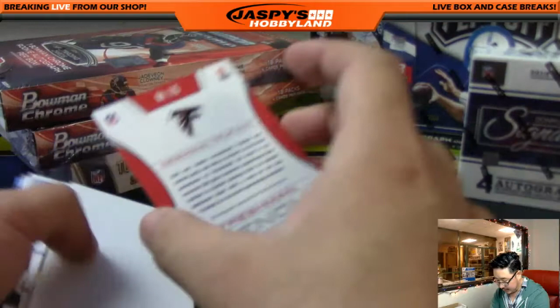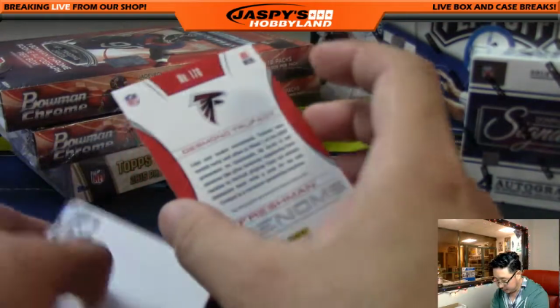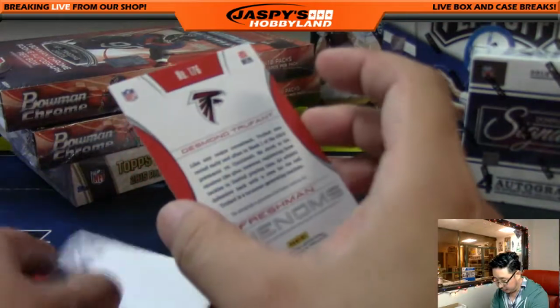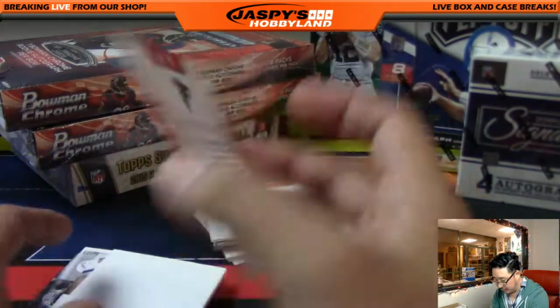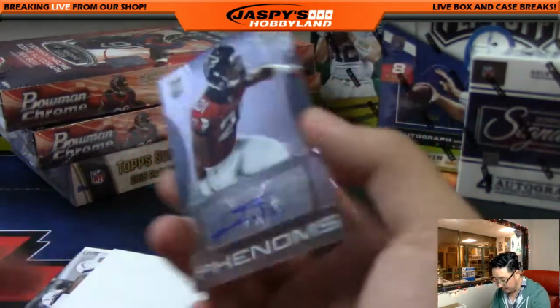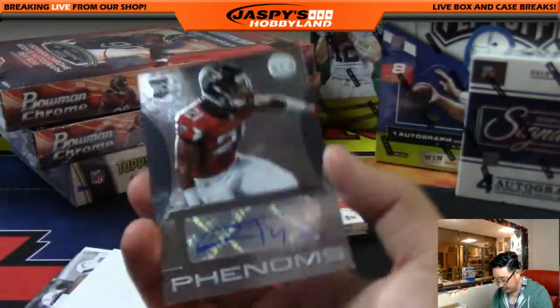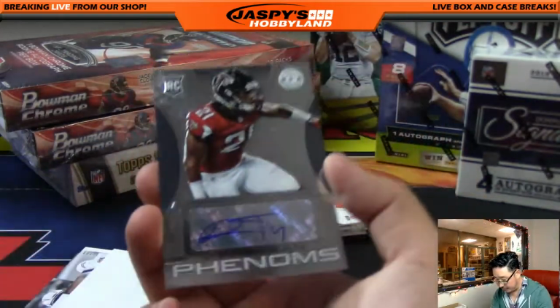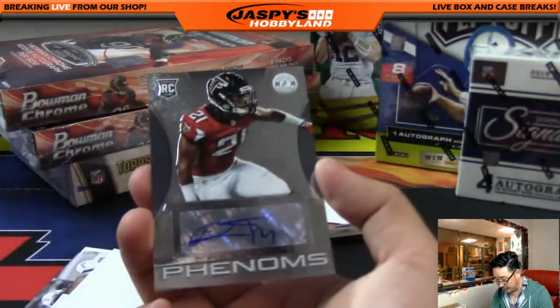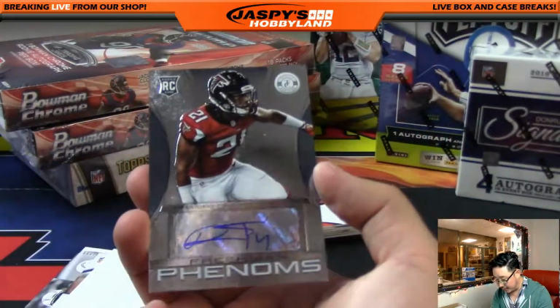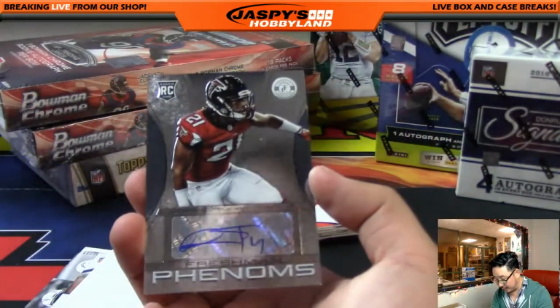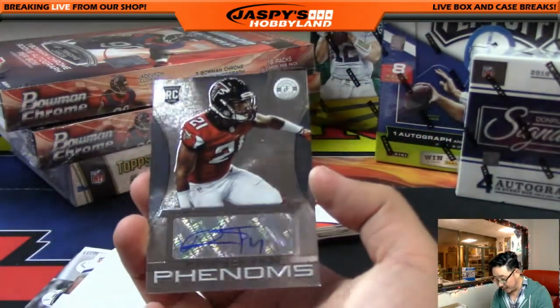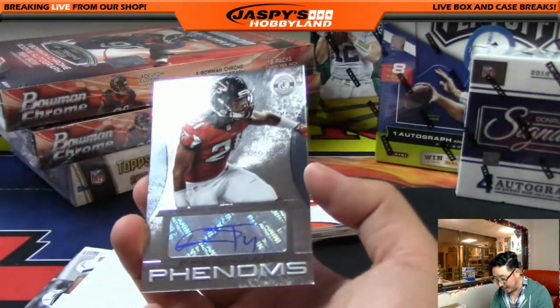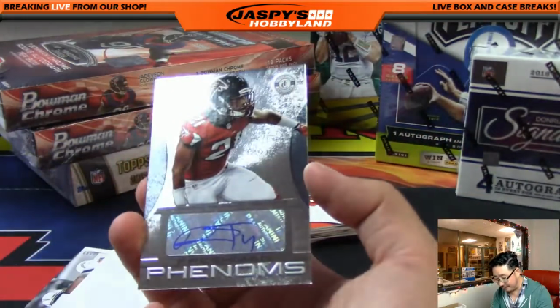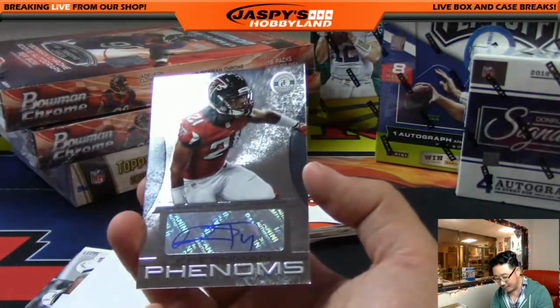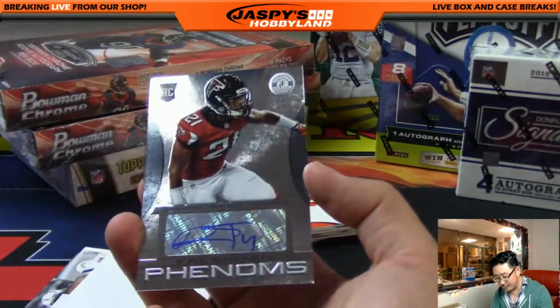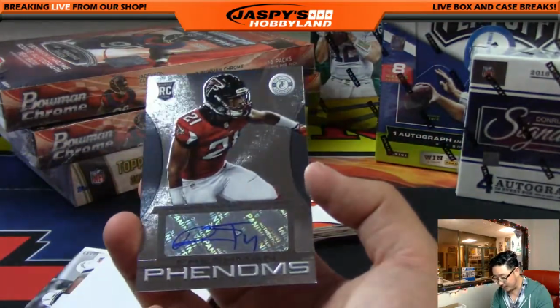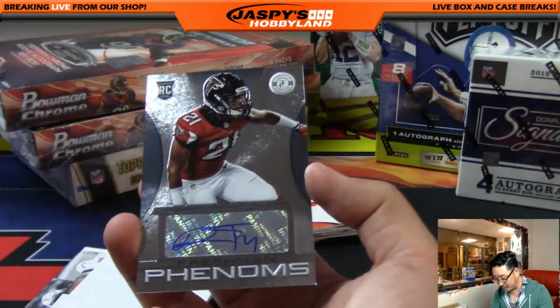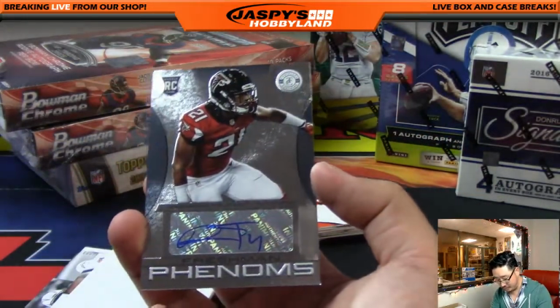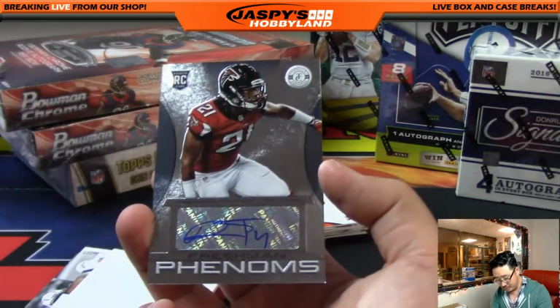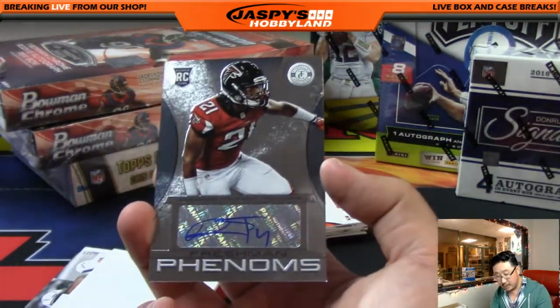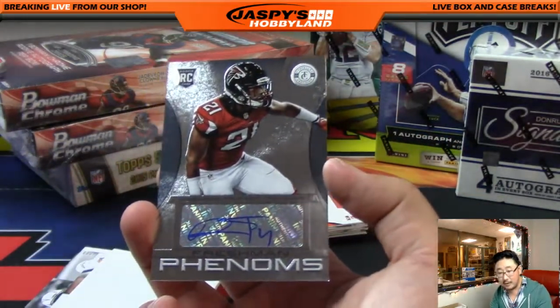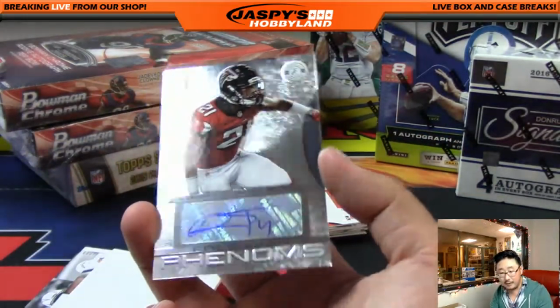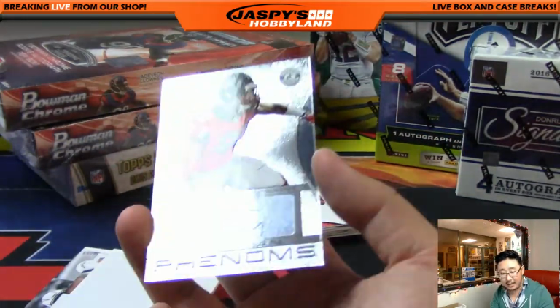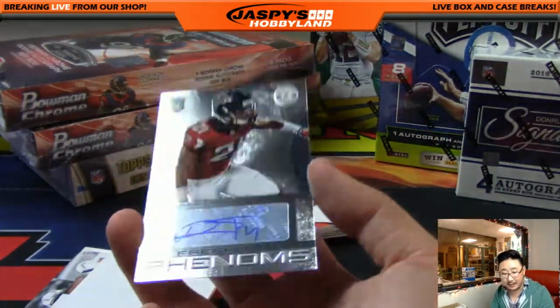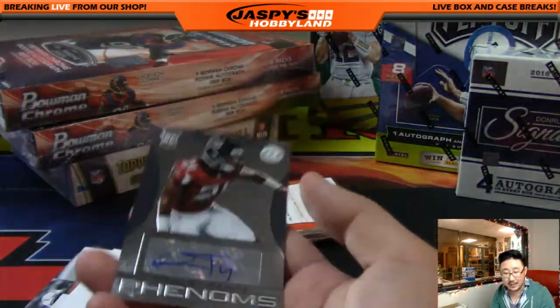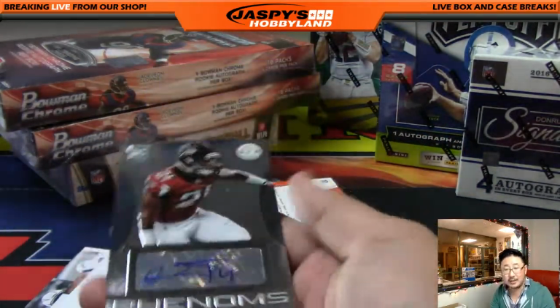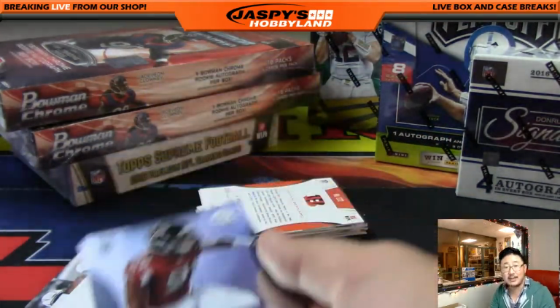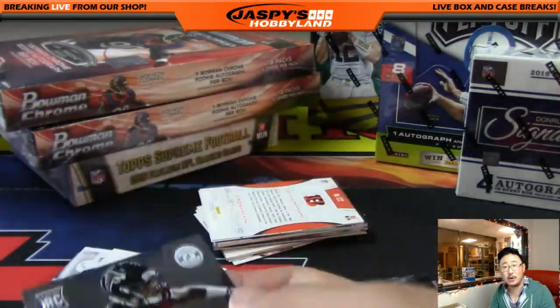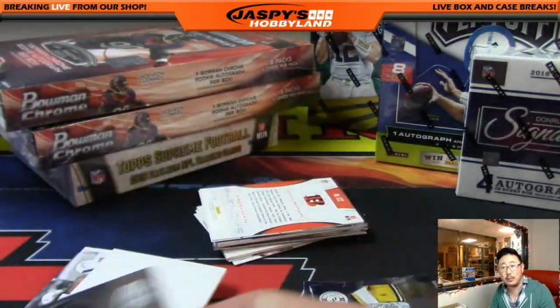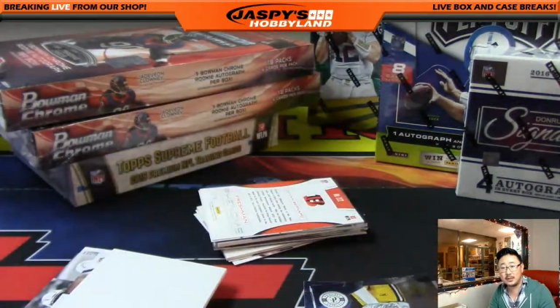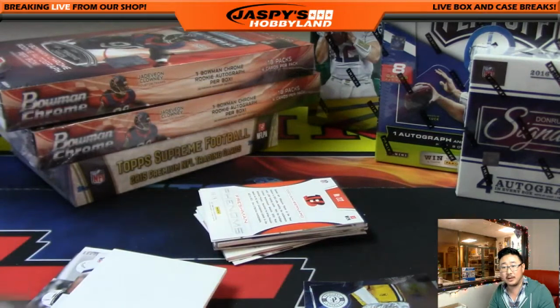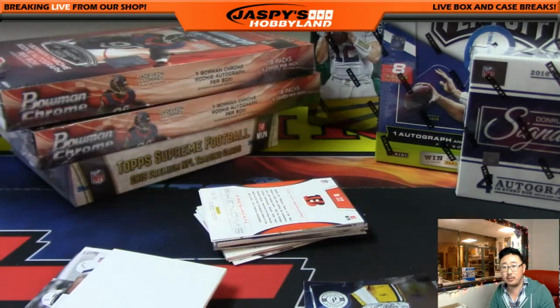Desmond Trufant. Freshman Phenoms autograph. That's pretty cool. Falcons — that goes out to Coop, Scott Cooper.